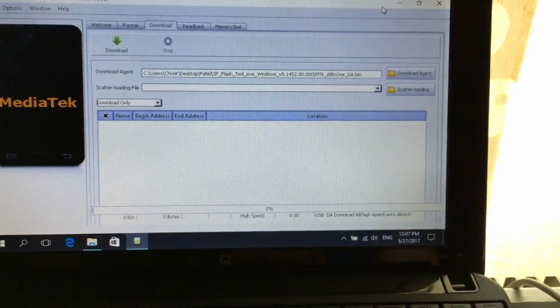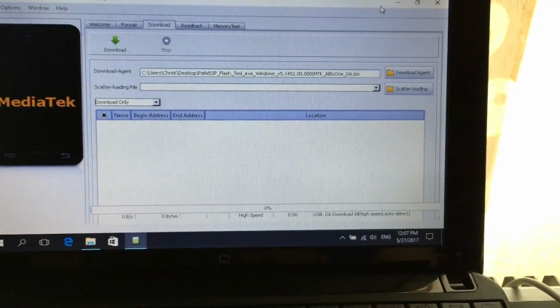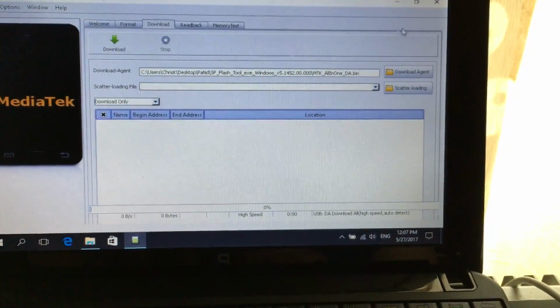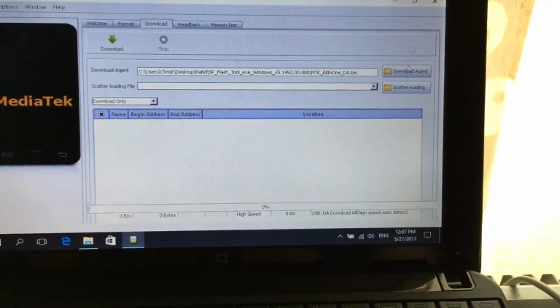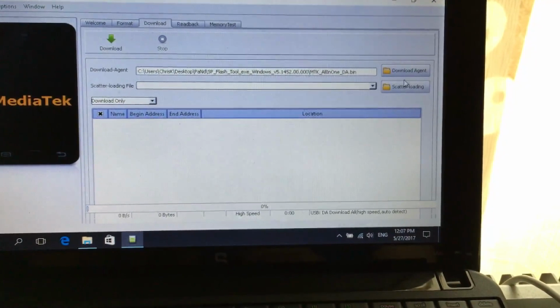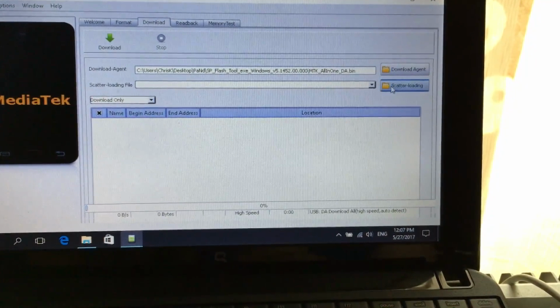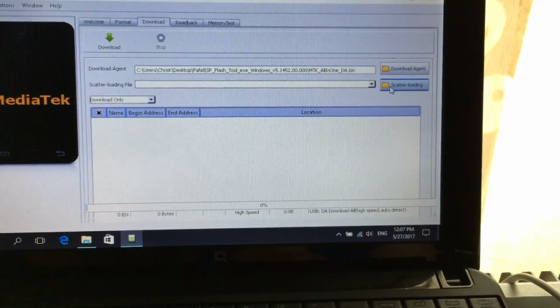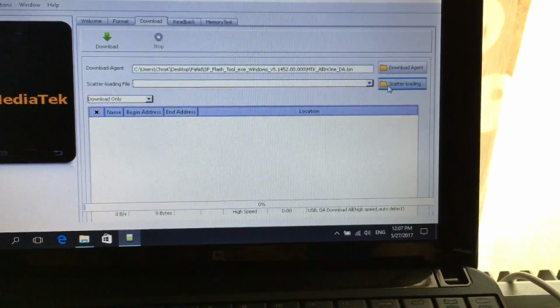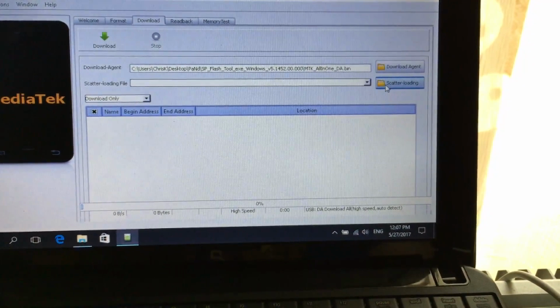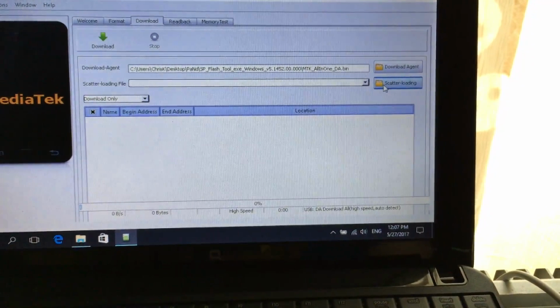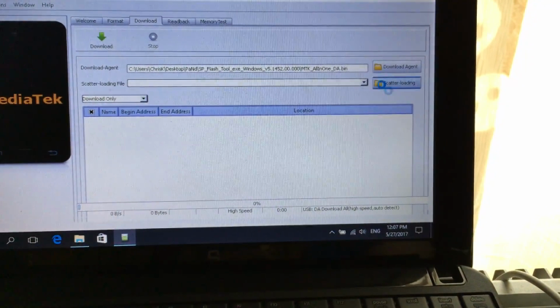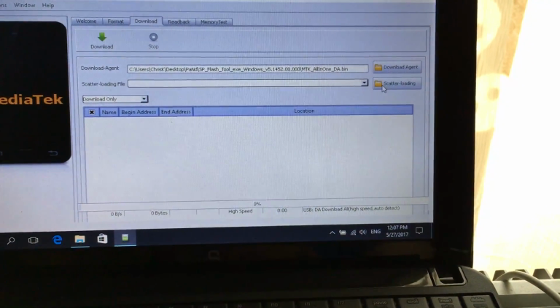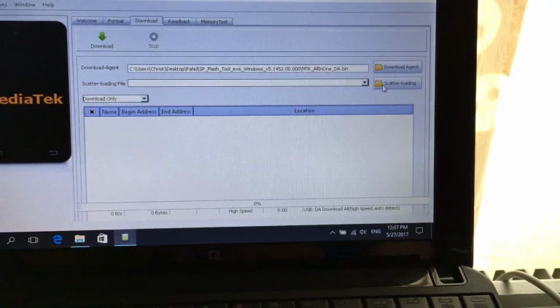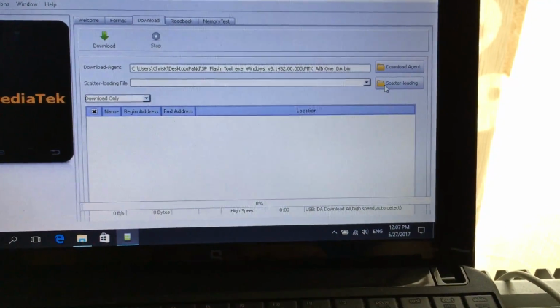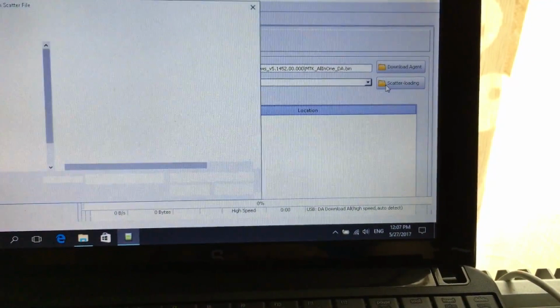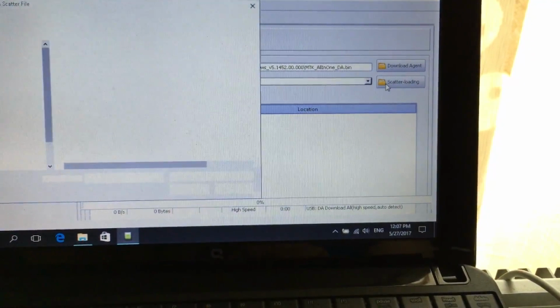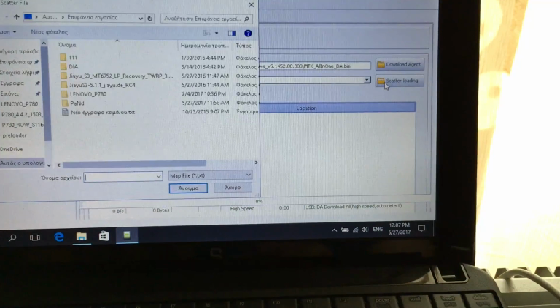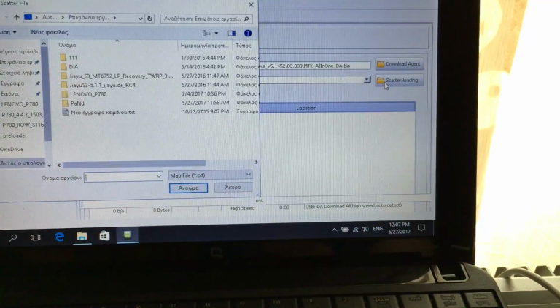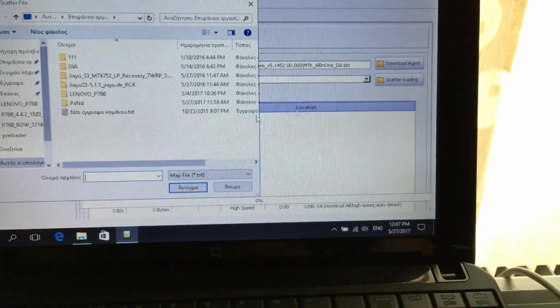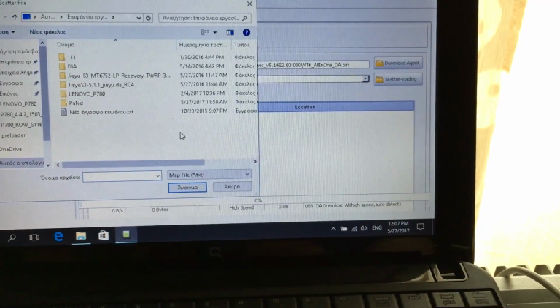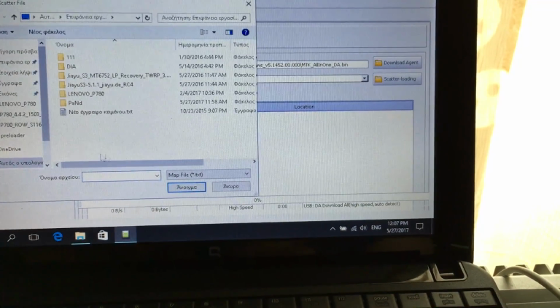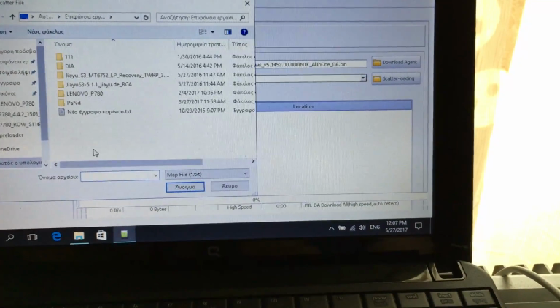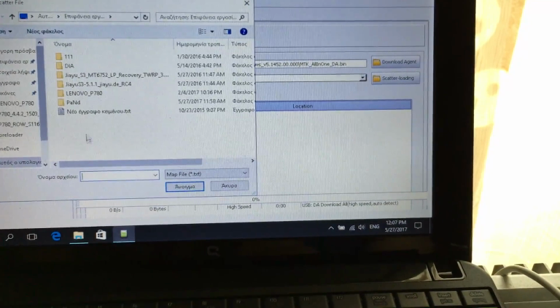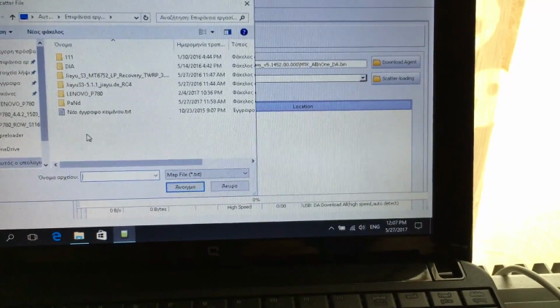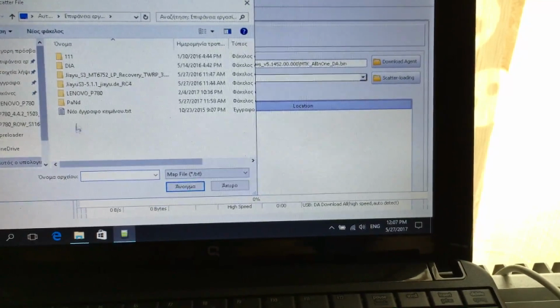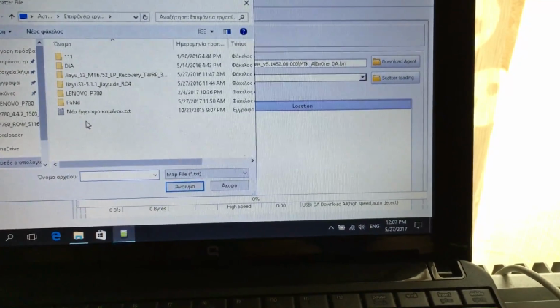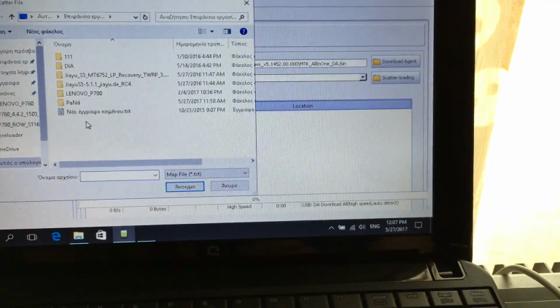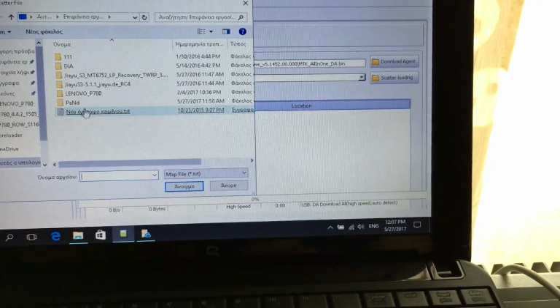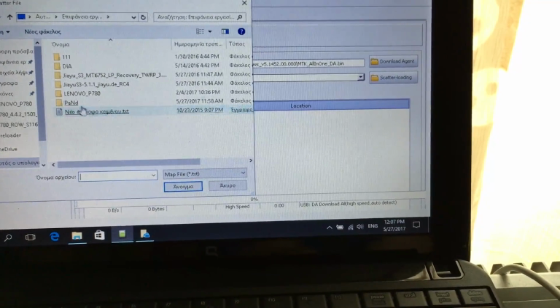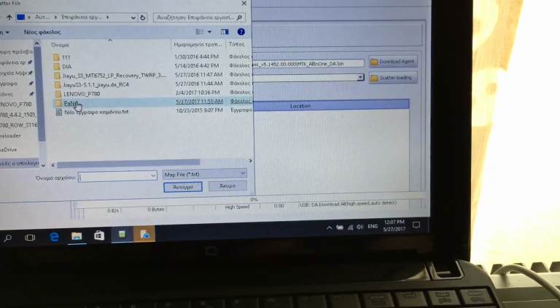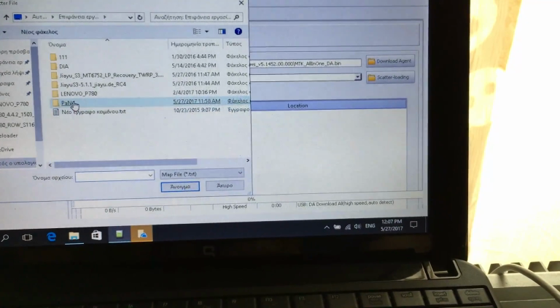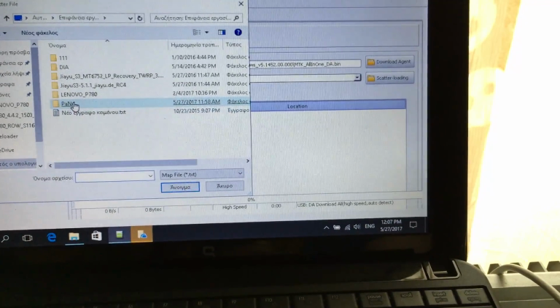The next step is to load the scatter file. Click 'Scatter Loading' to locate the scatter file.